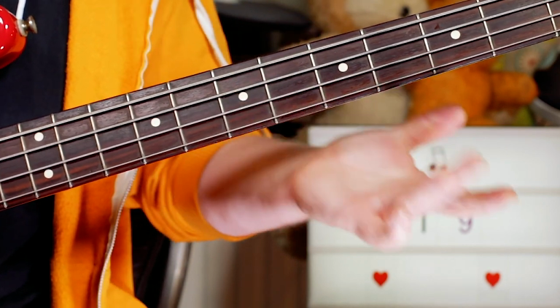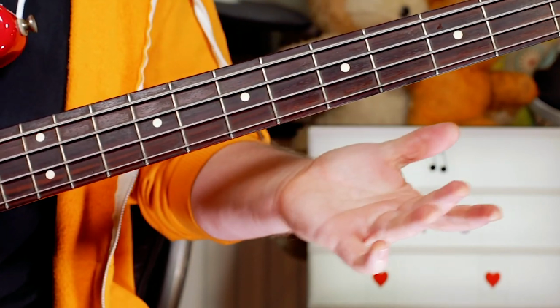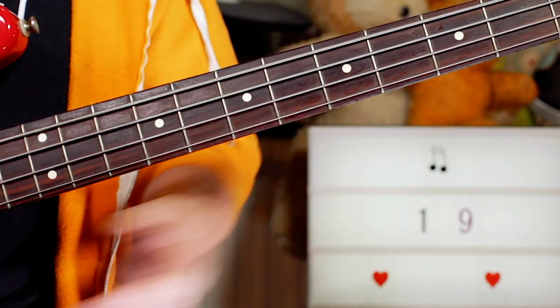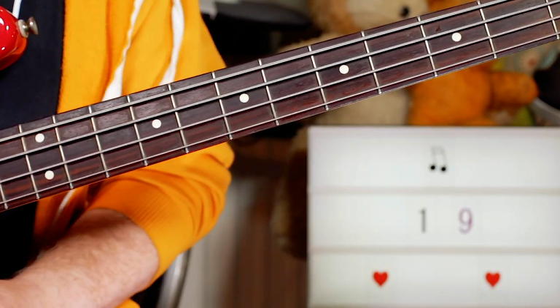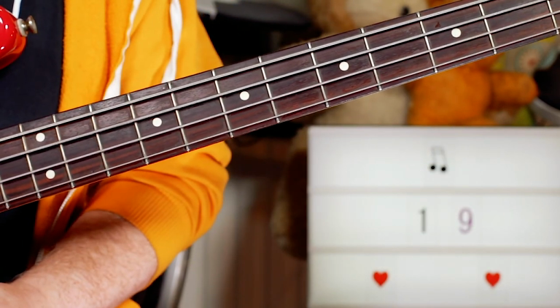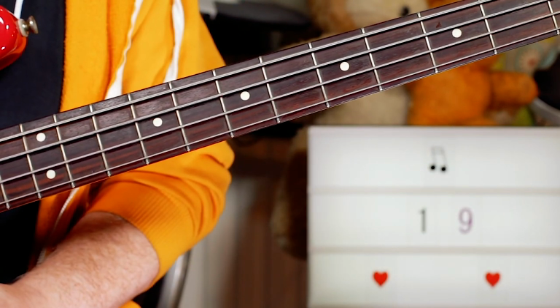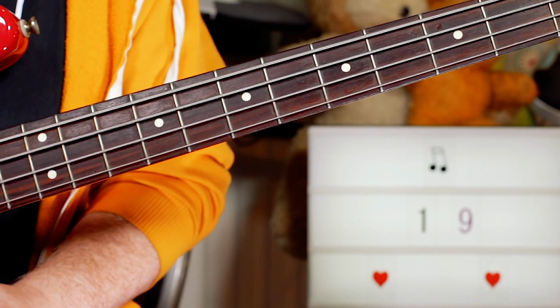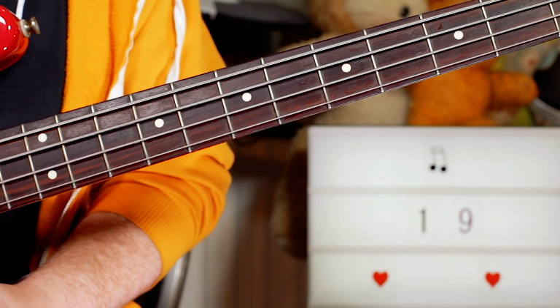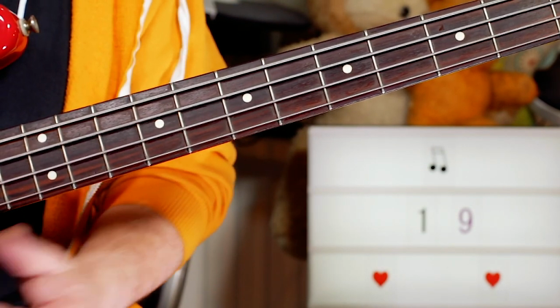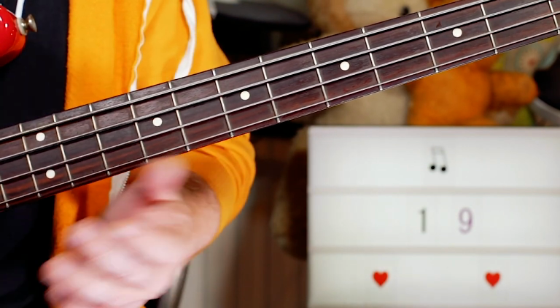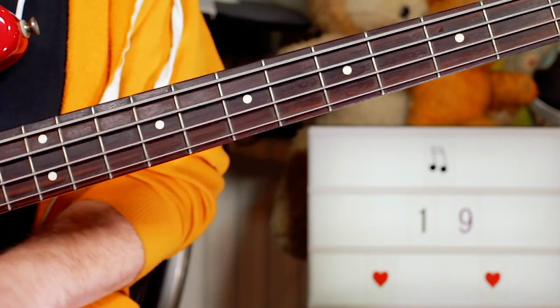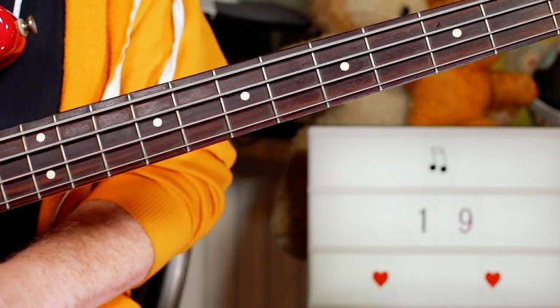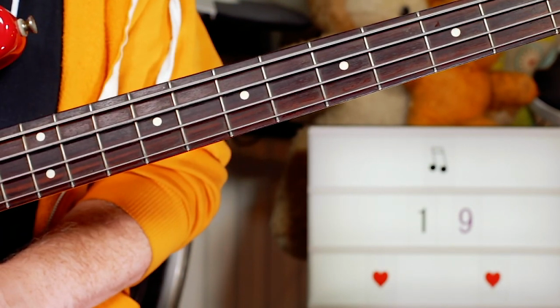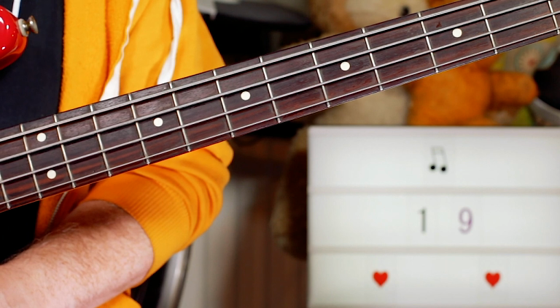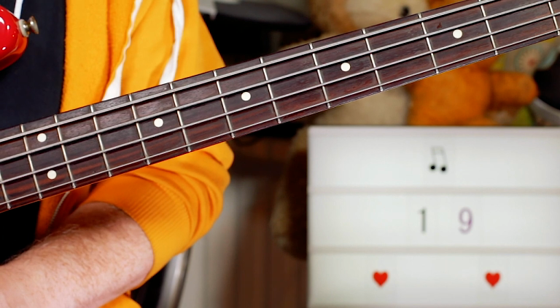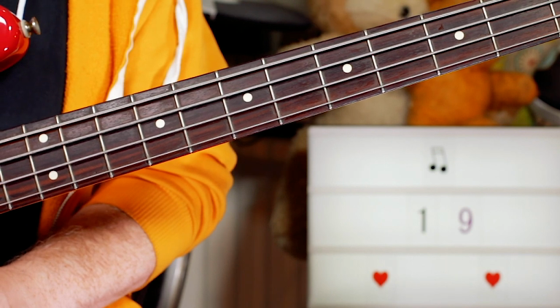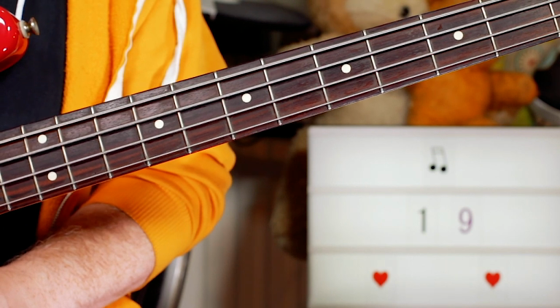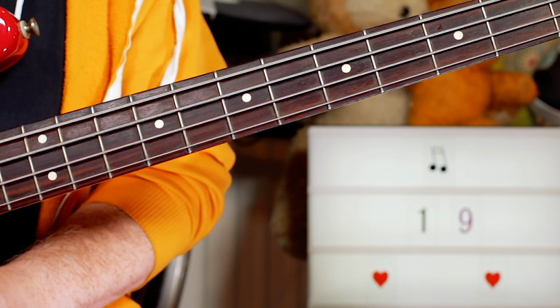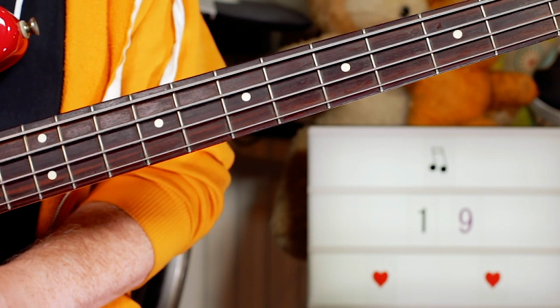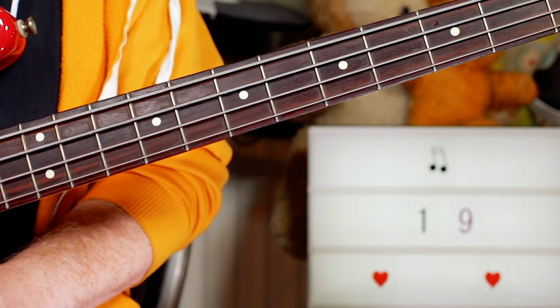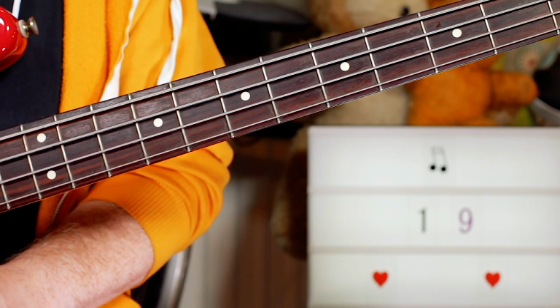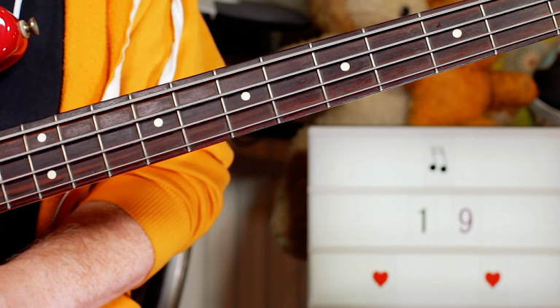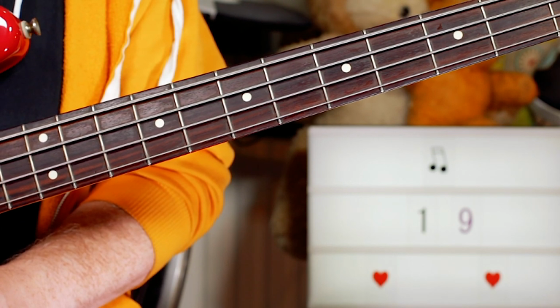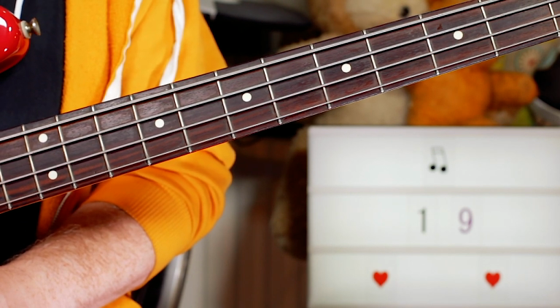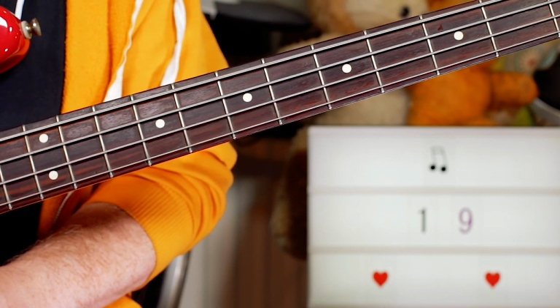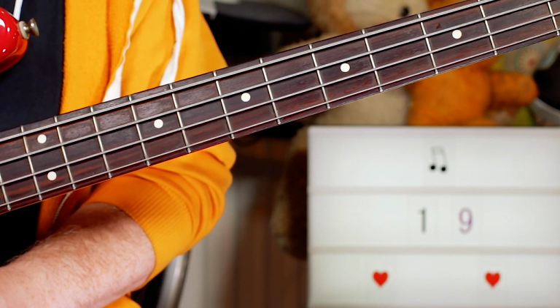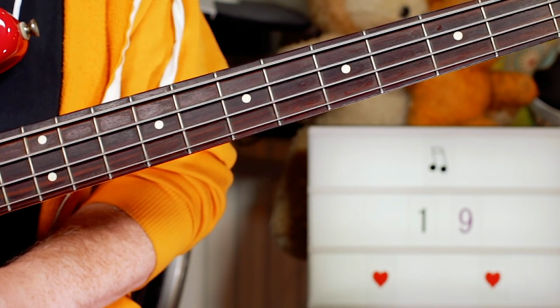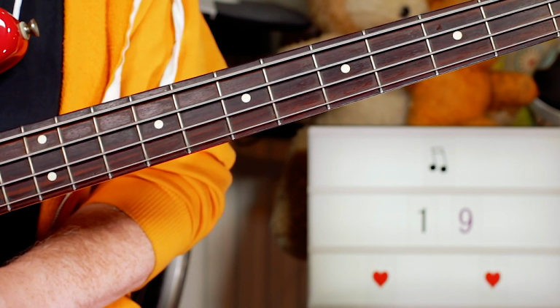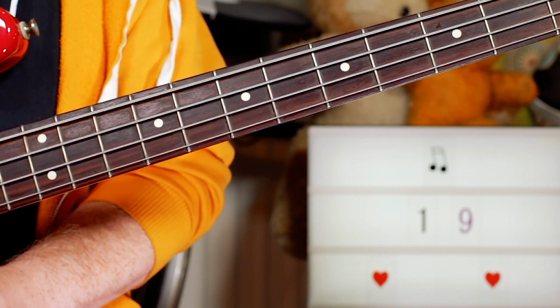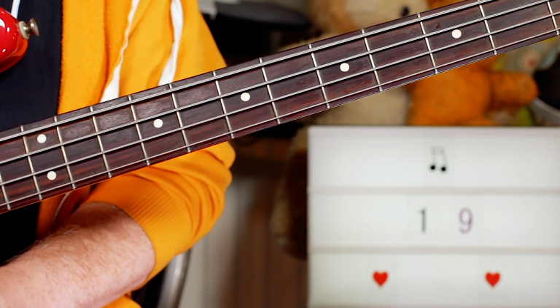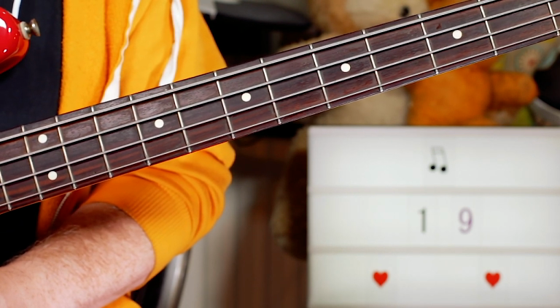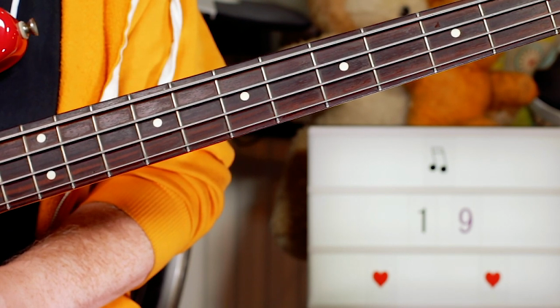That repeats, so those are the two basic bass riffs for the song. It's a great fun tune to play, so enjoy!